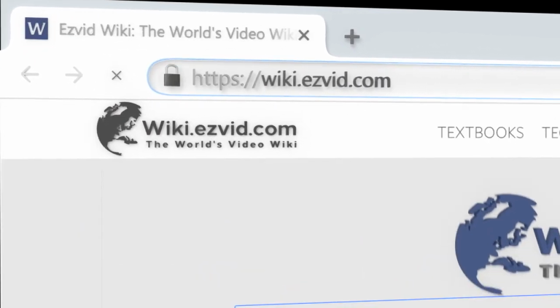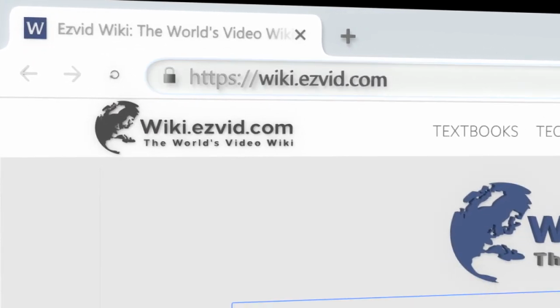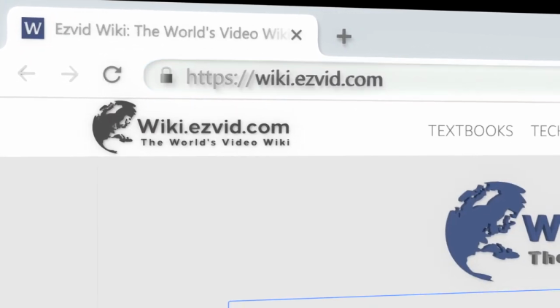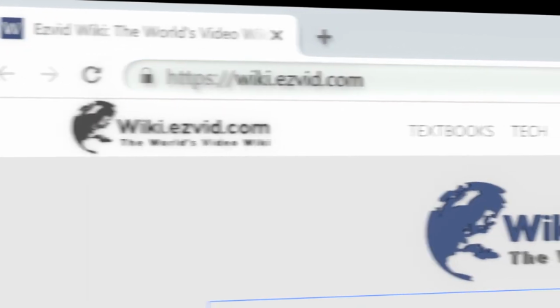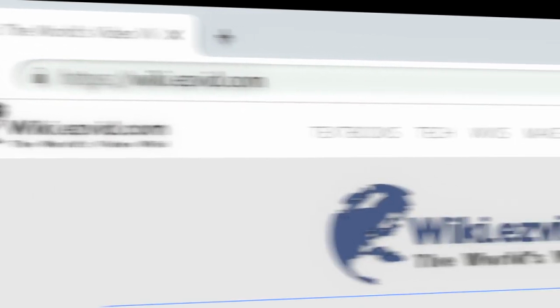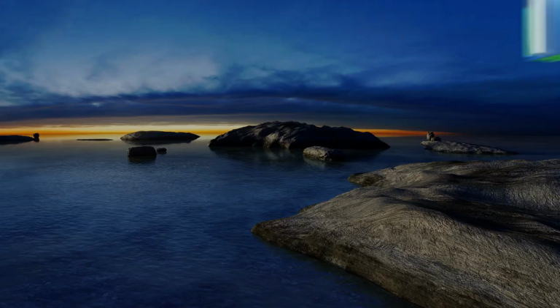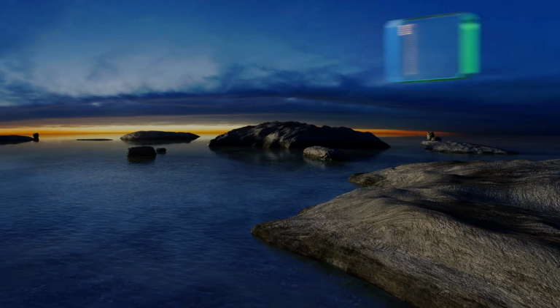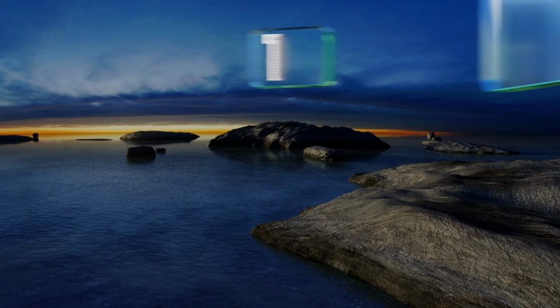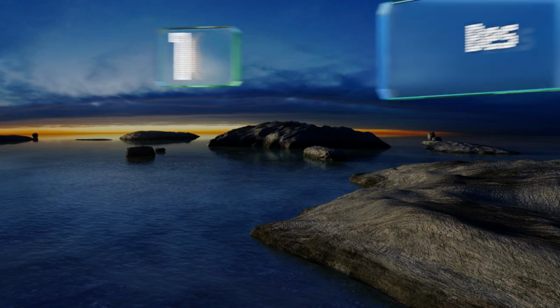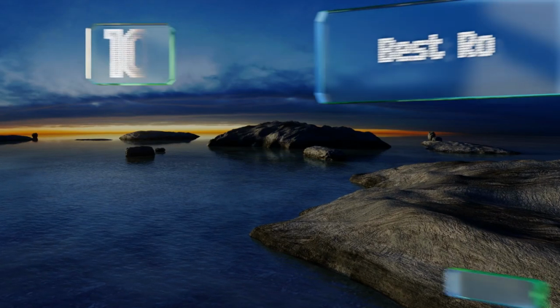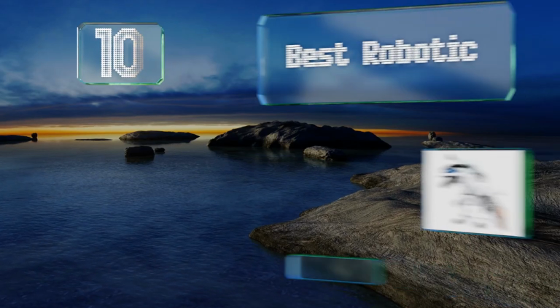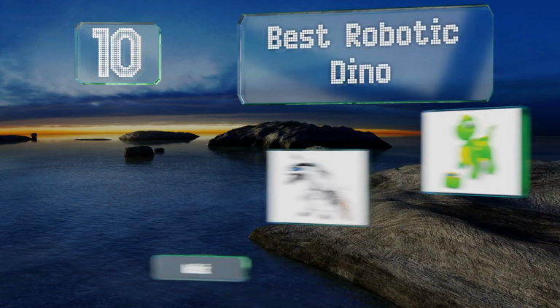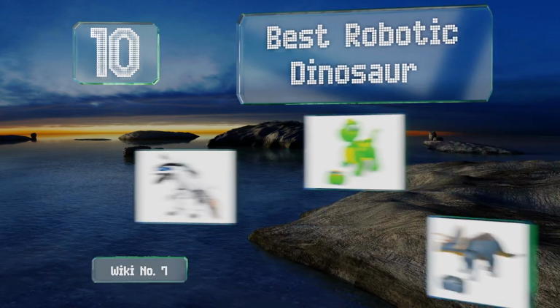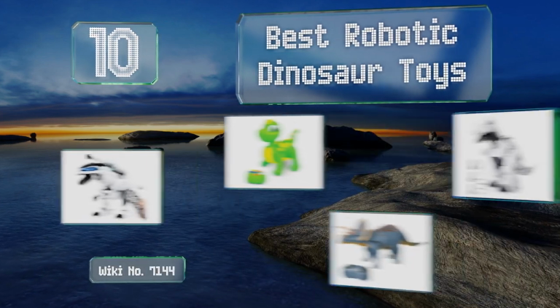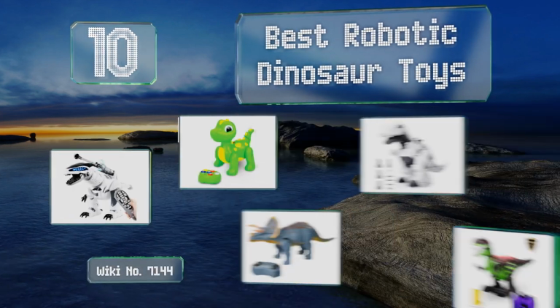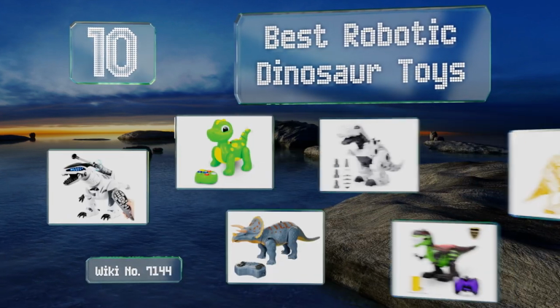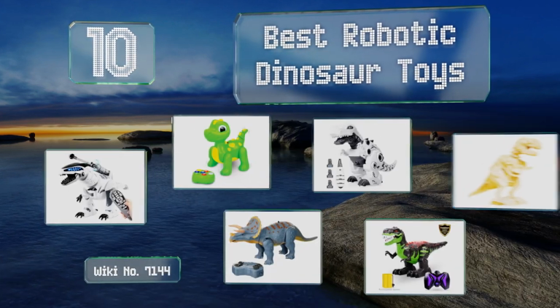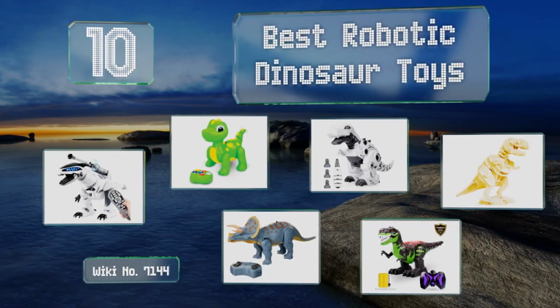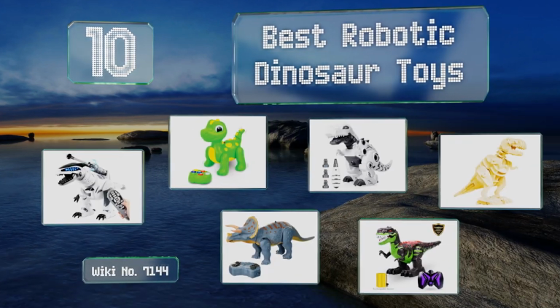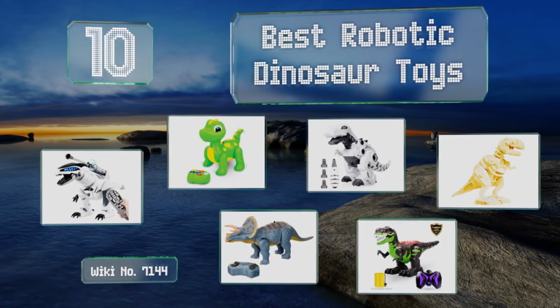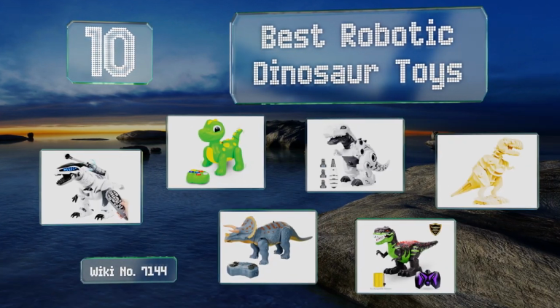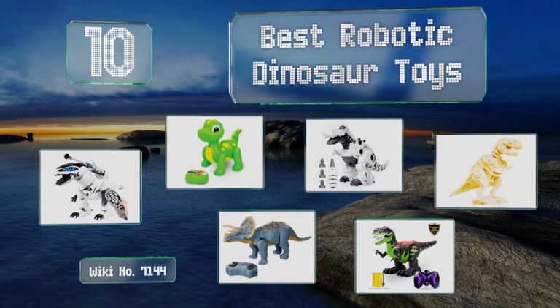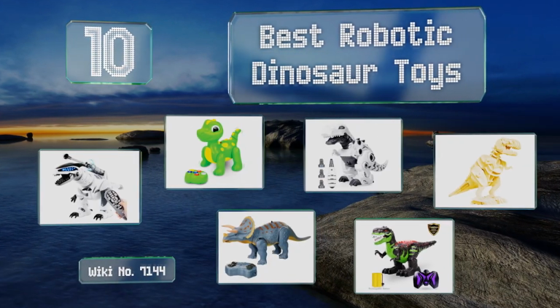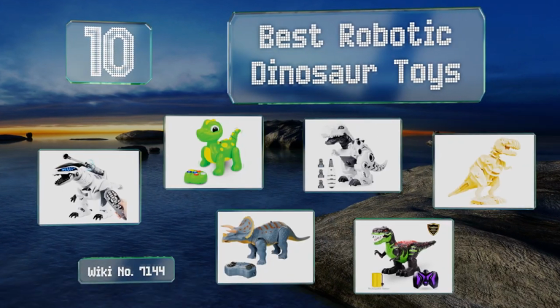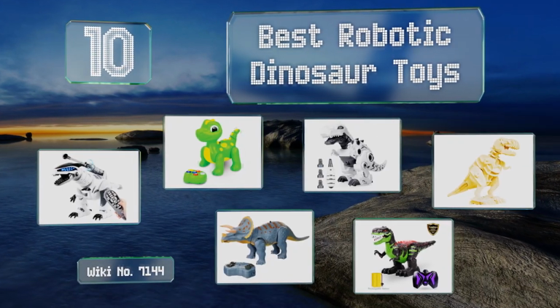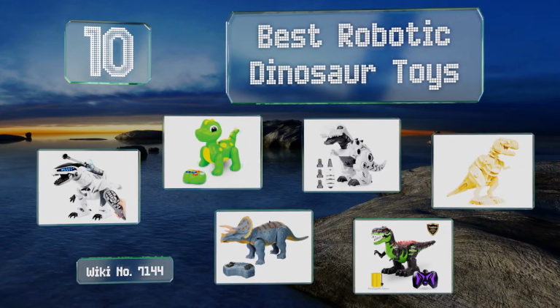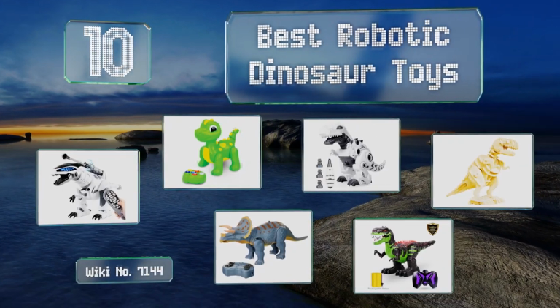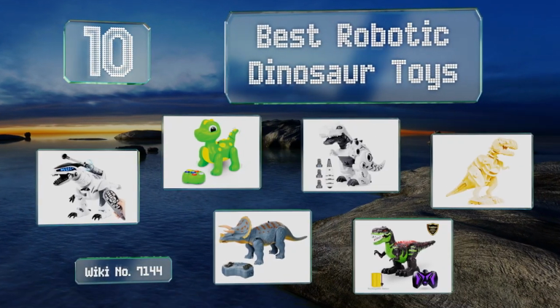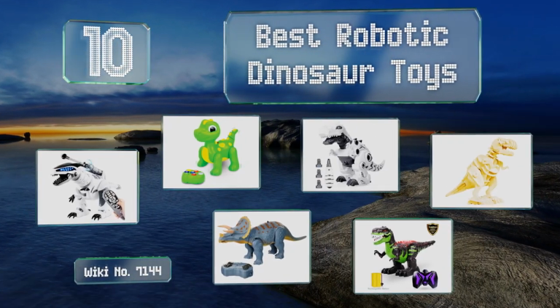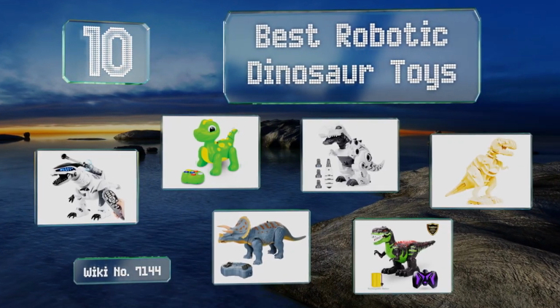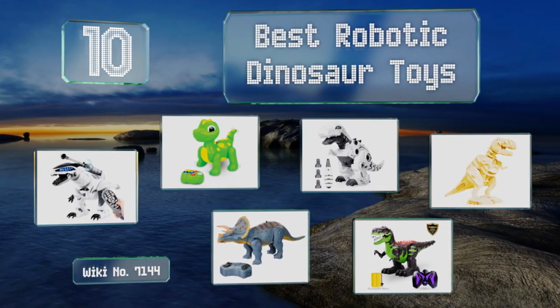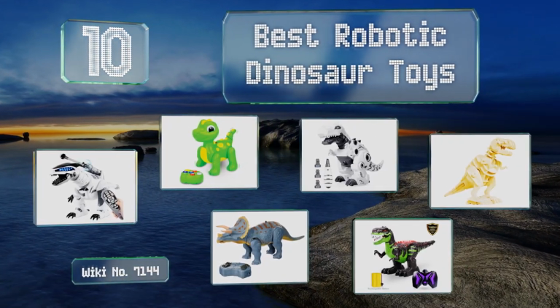EasyVid presents the 10 best robotic dinosaur toys. Let's get started with the list.